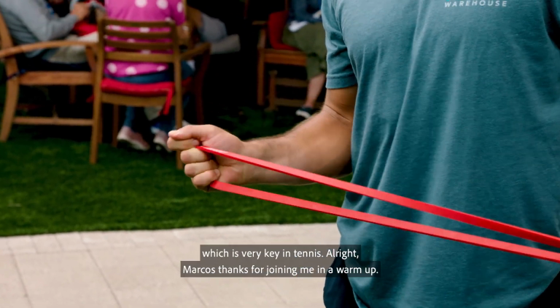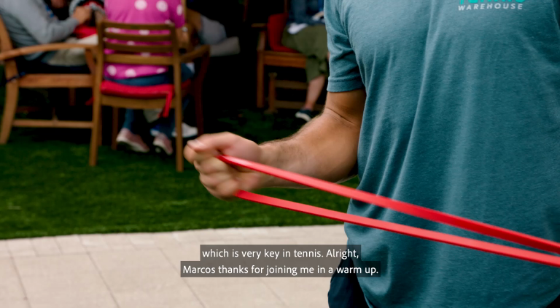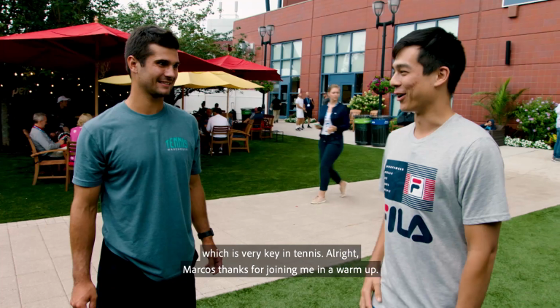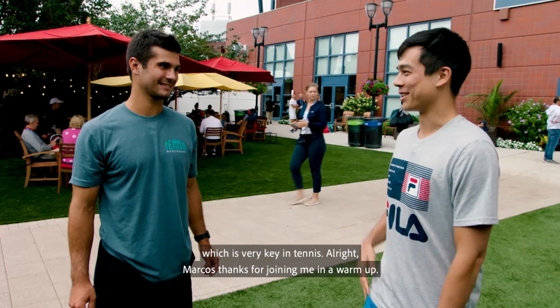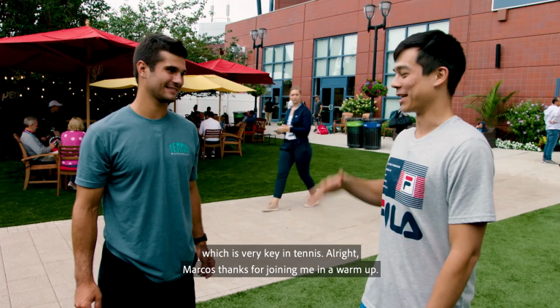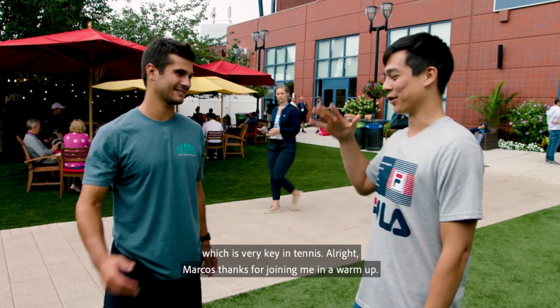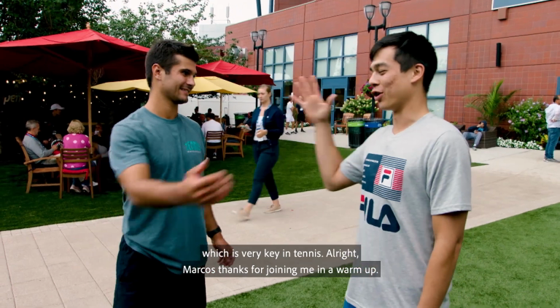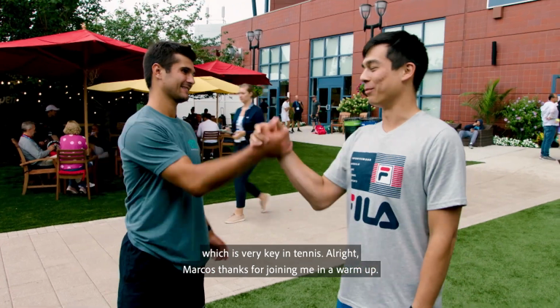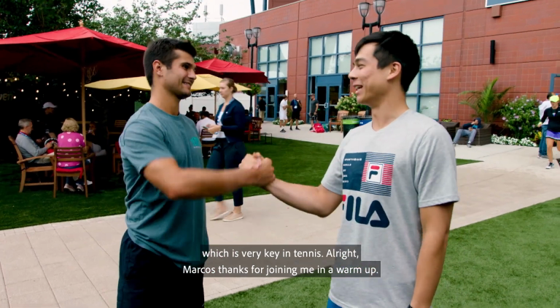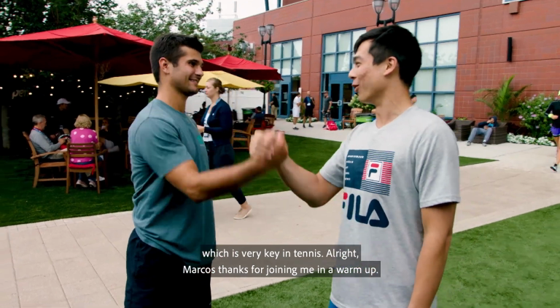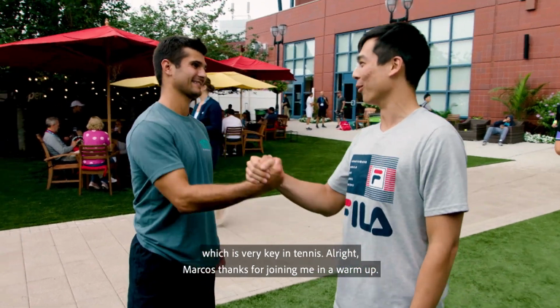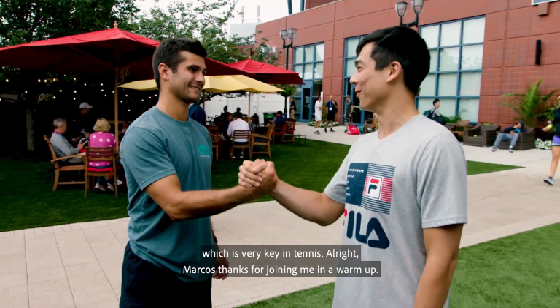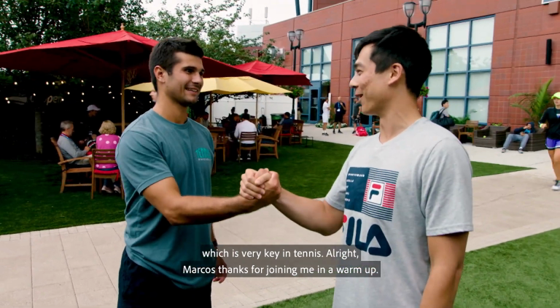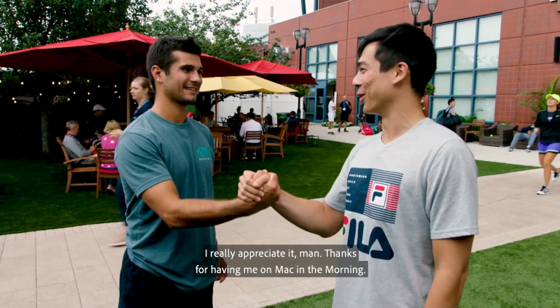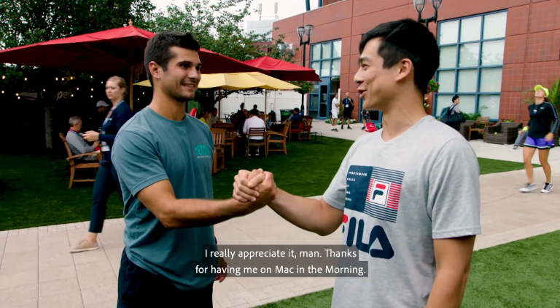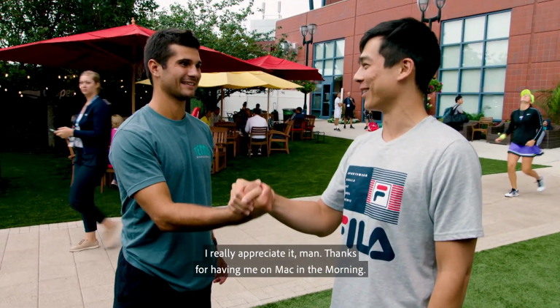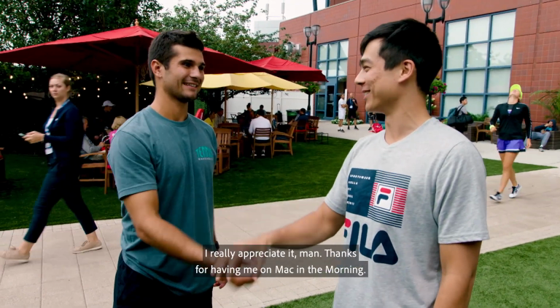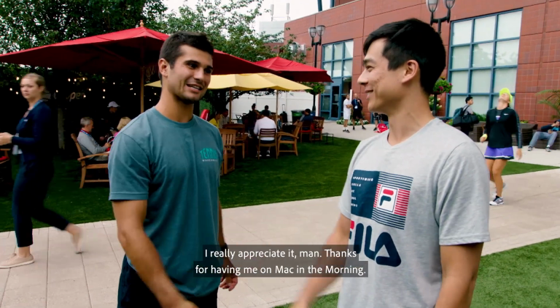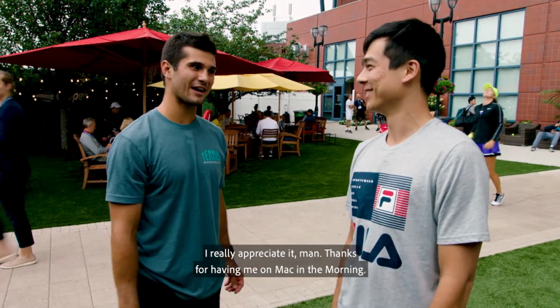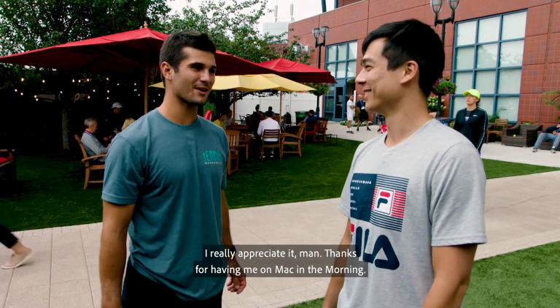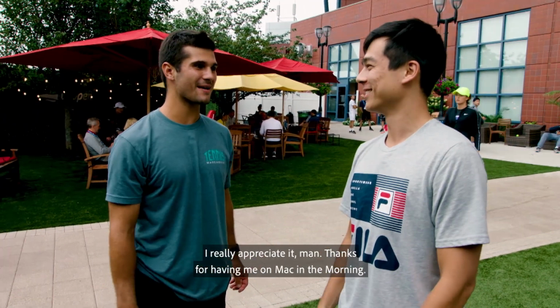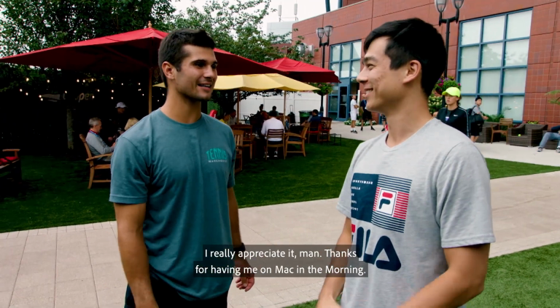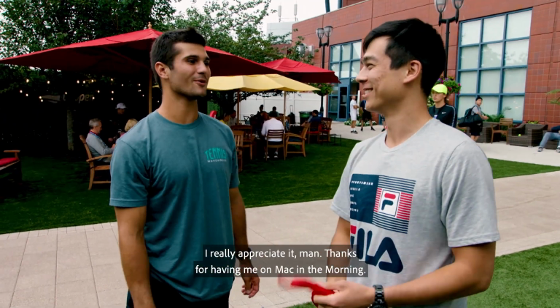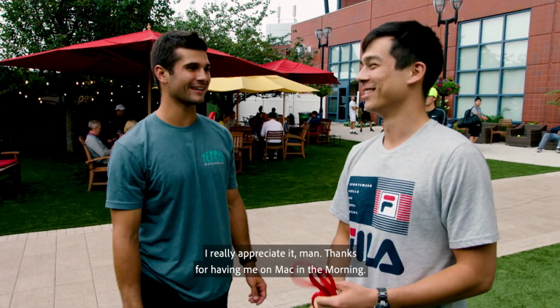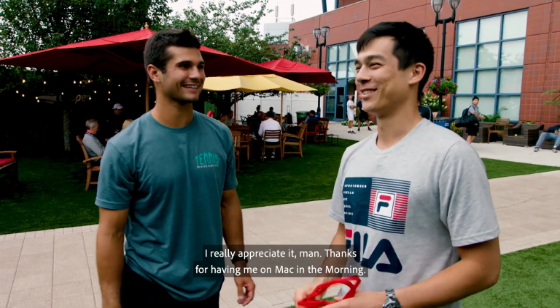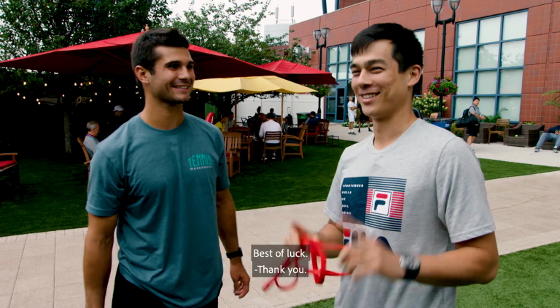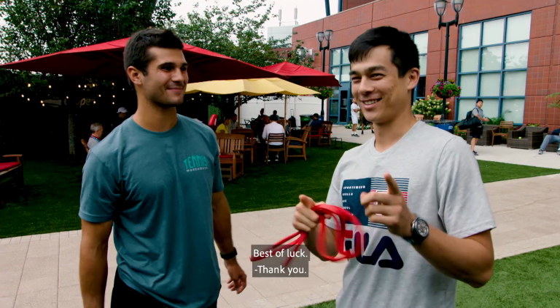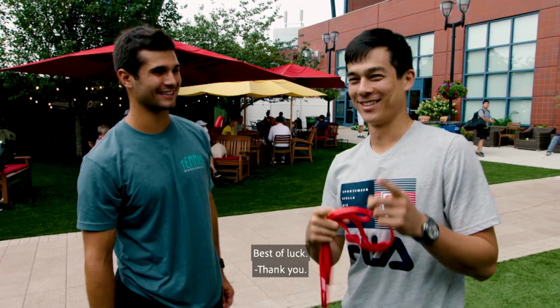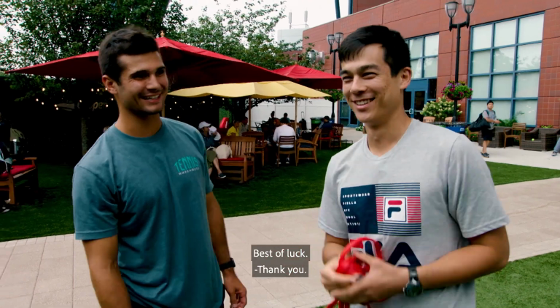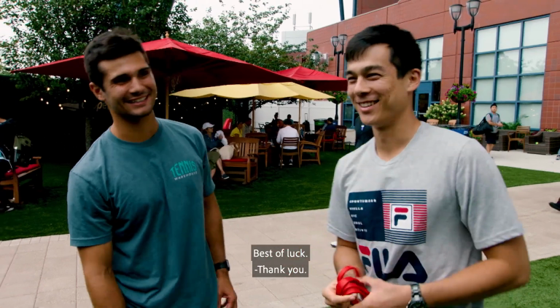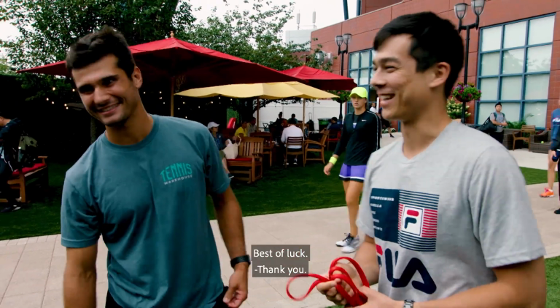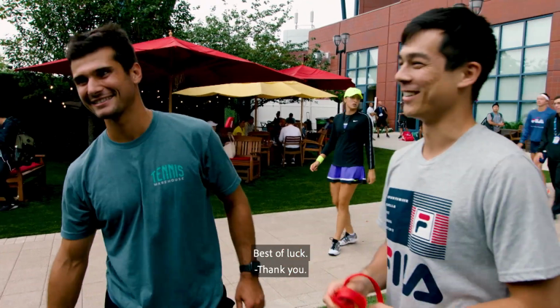All right, Marcos, thanks for joining me in a warm-up. I really appreciate it, man. Thanks for having me on Mac in the Morning. Best of luck. Thank you.